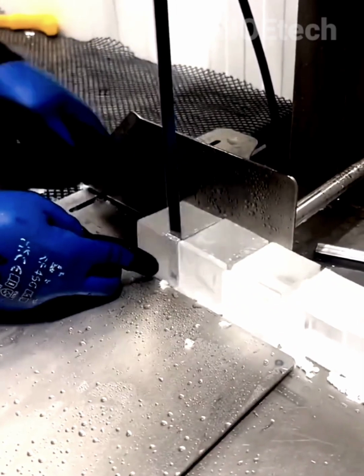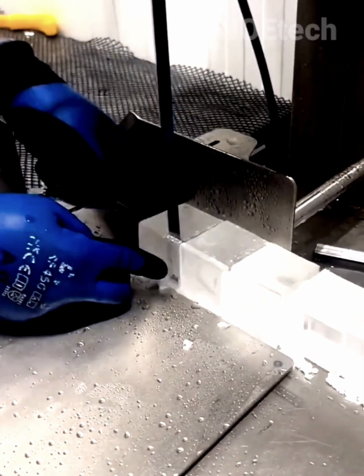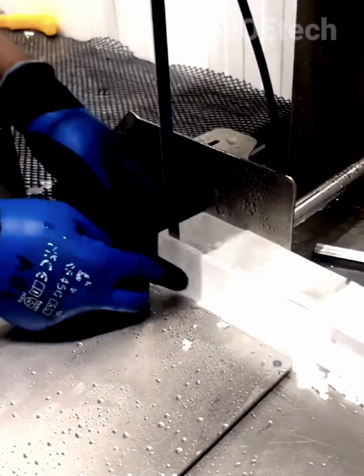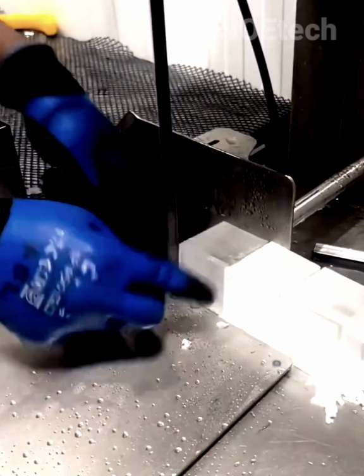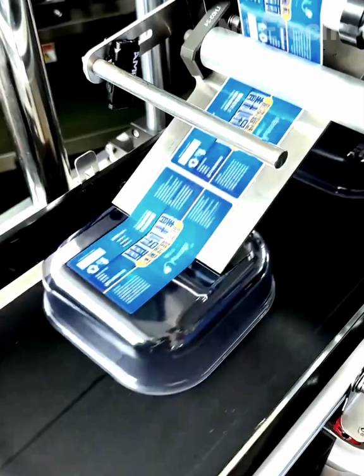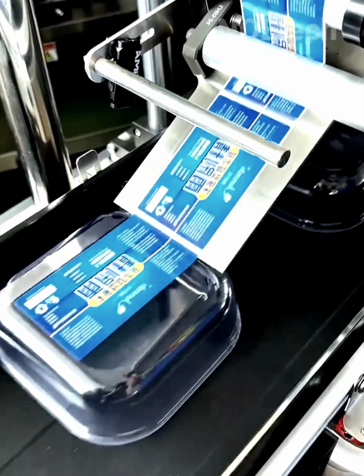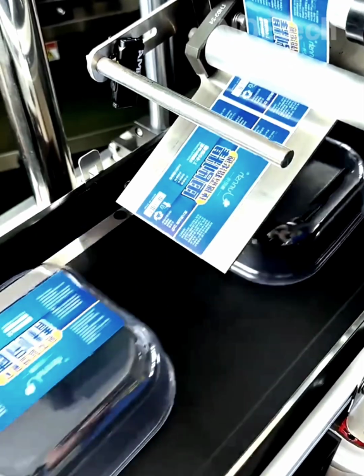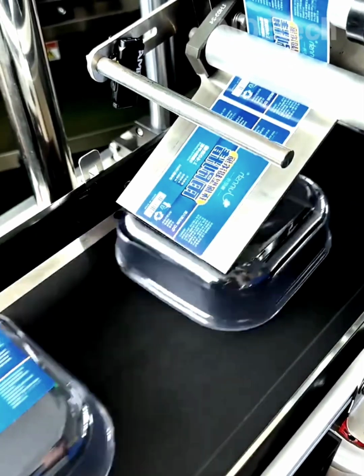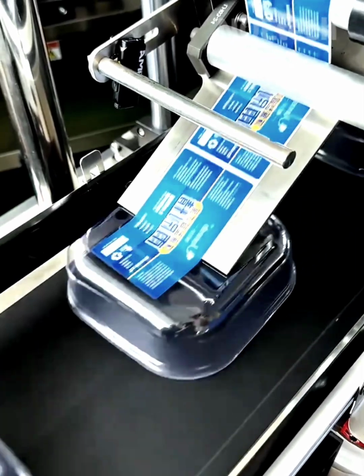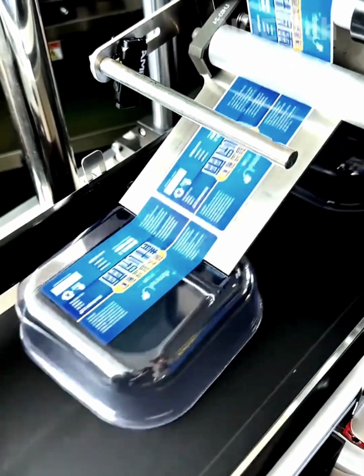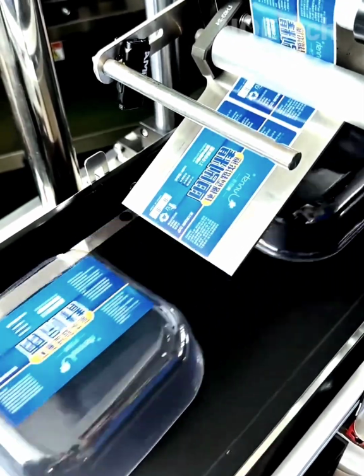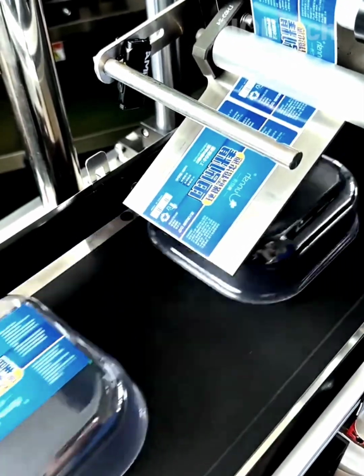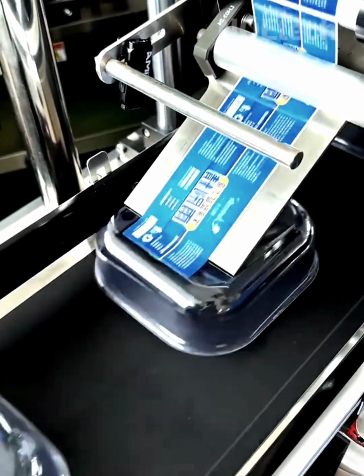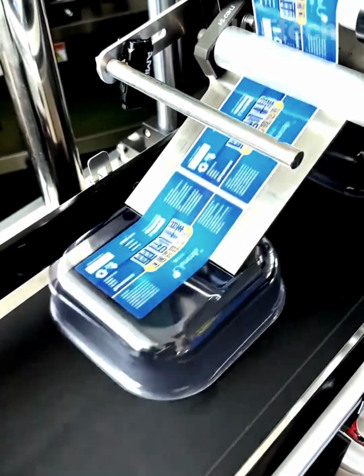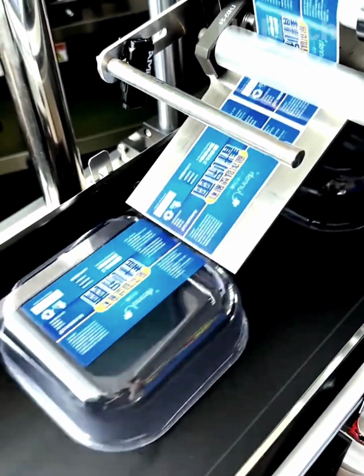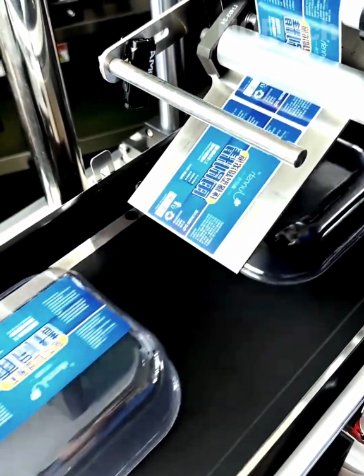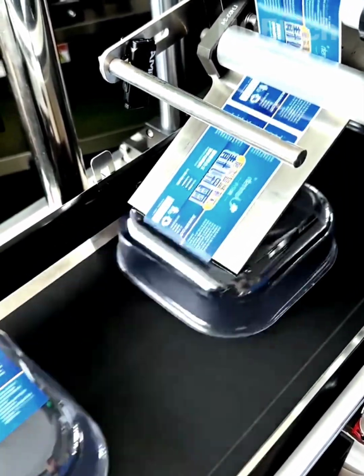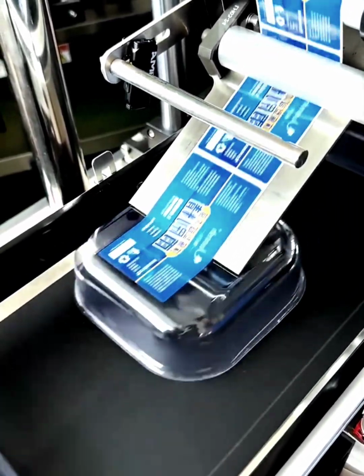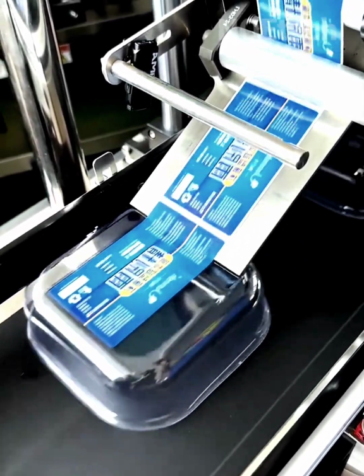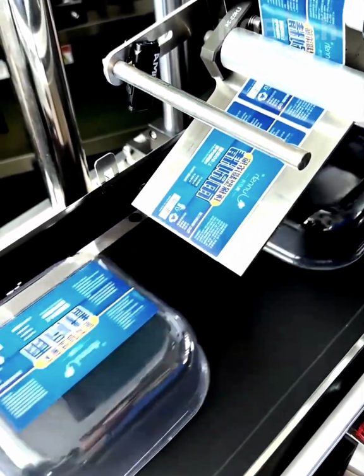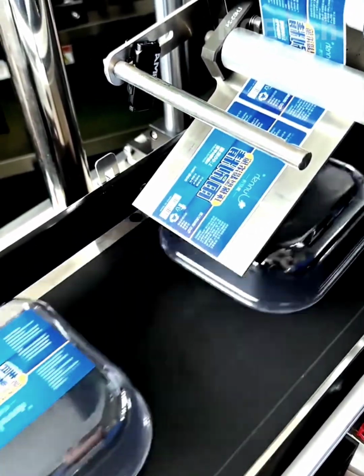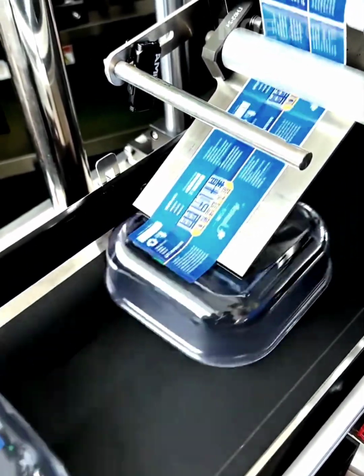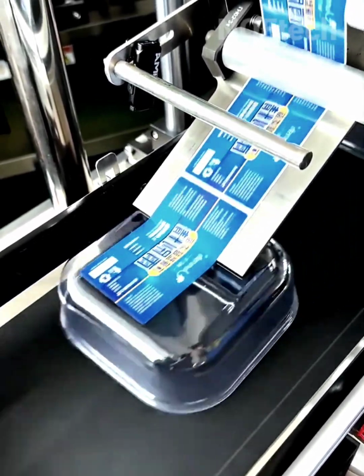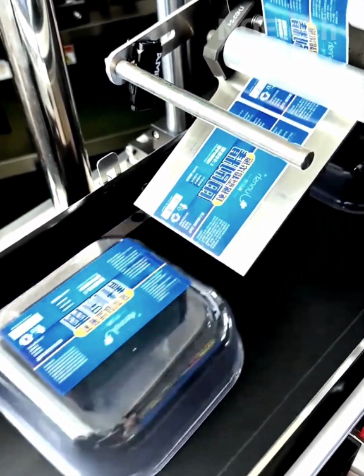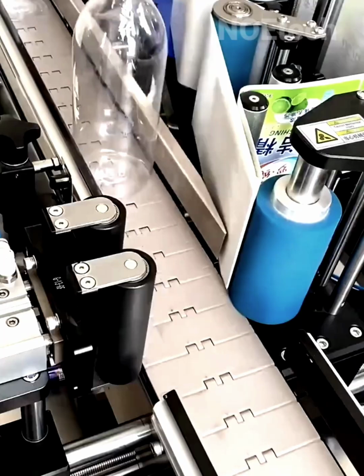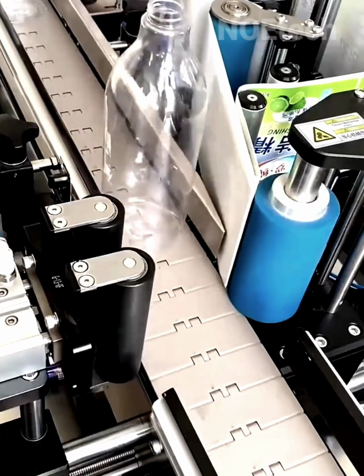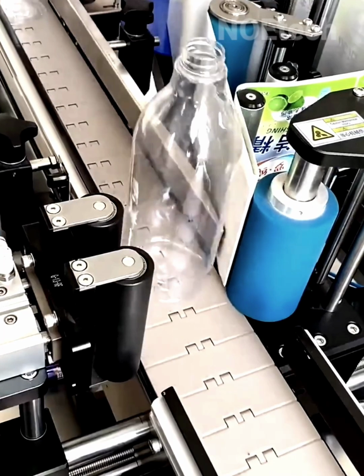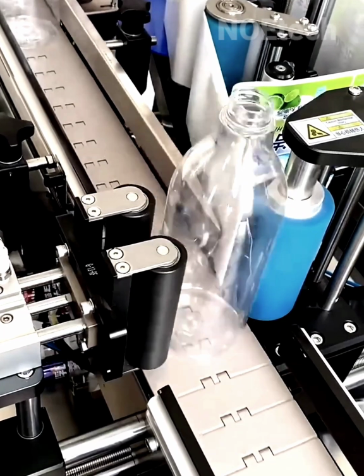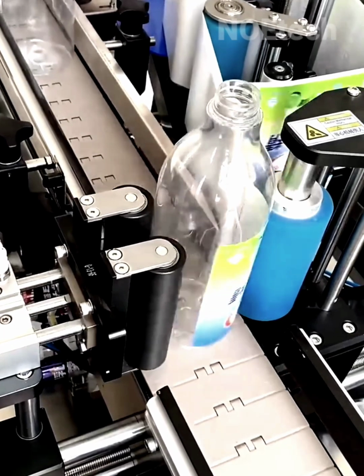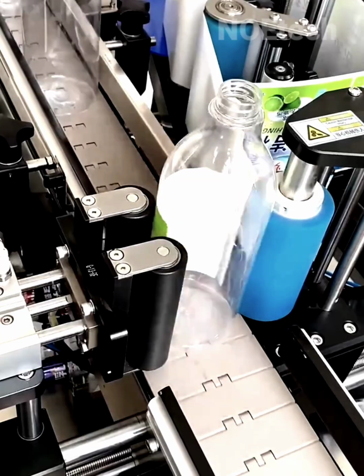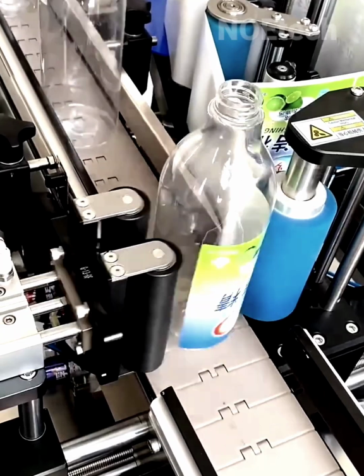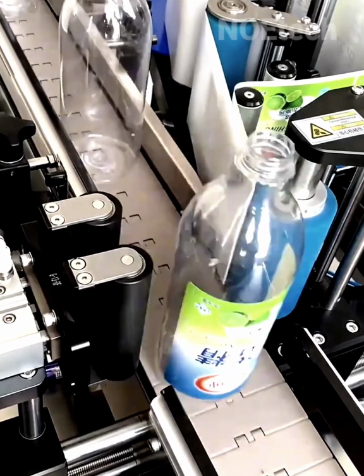Continuous automation labeling in food factories ensures hygiene while saving time and labor.